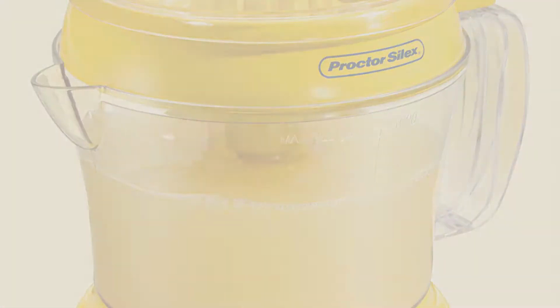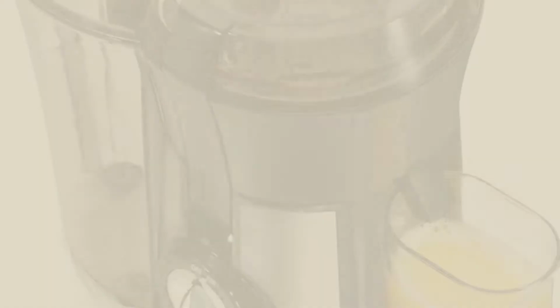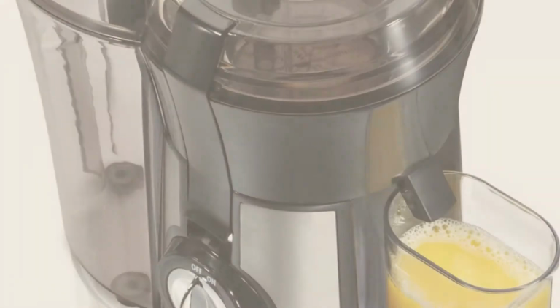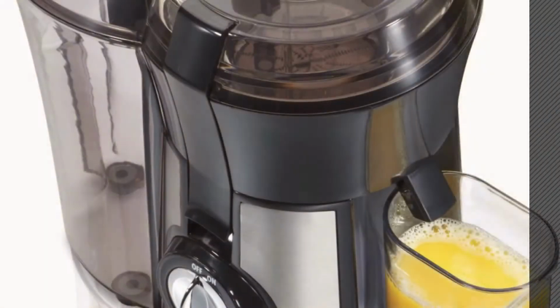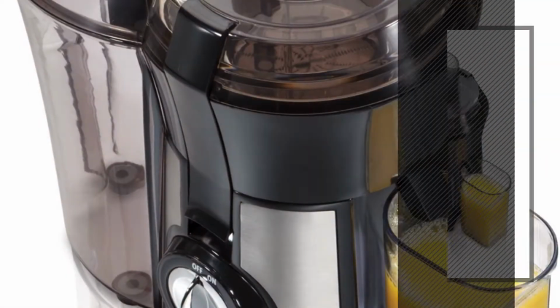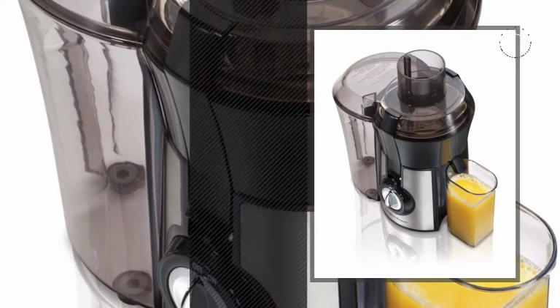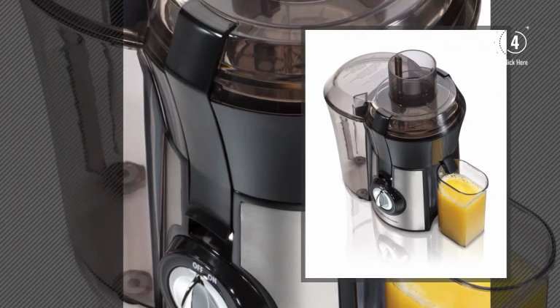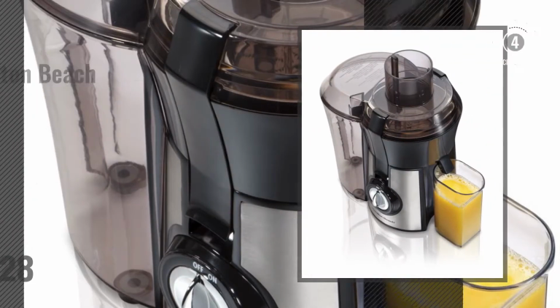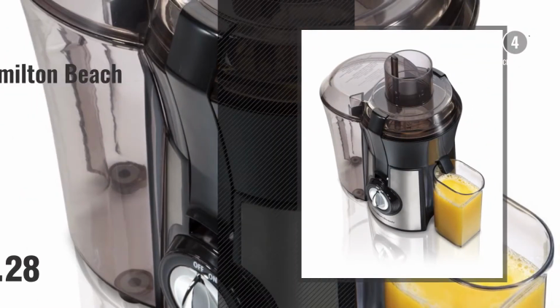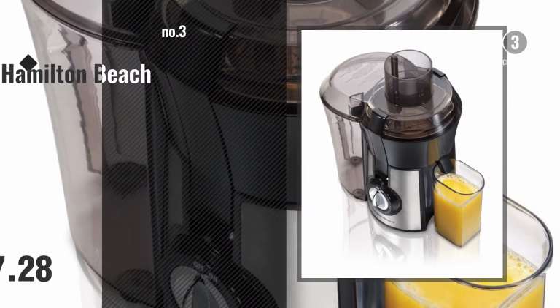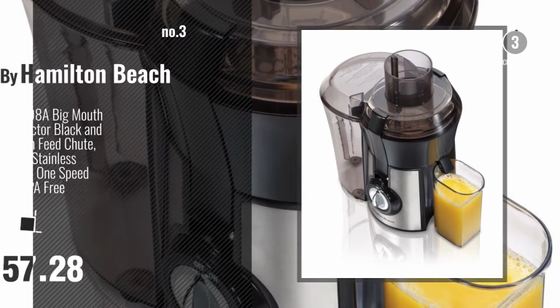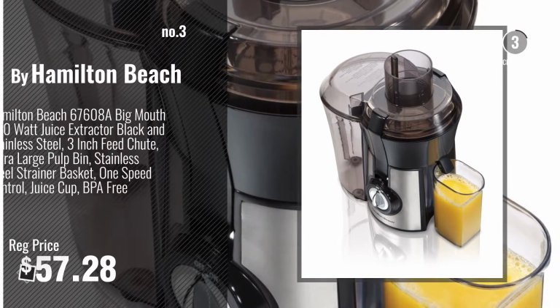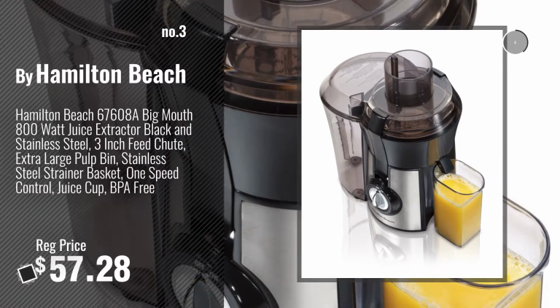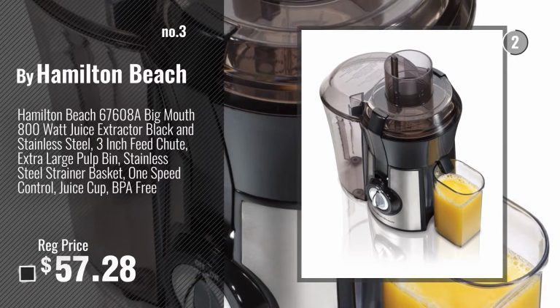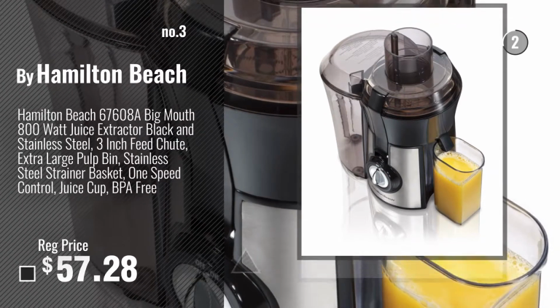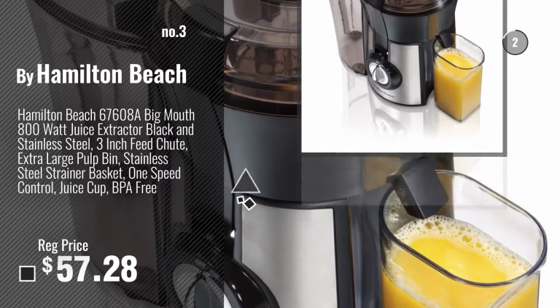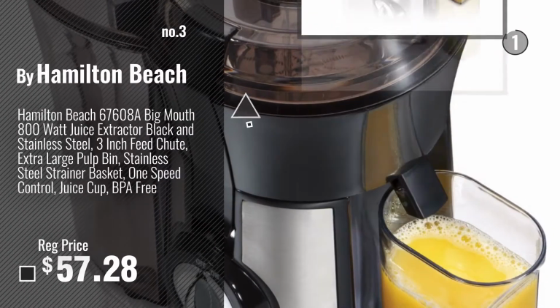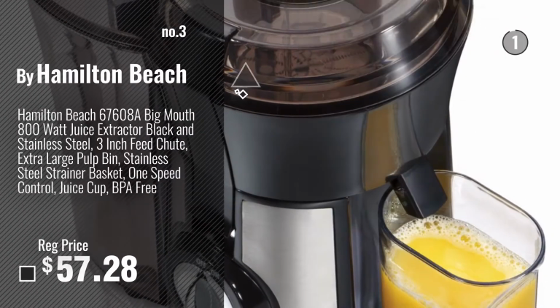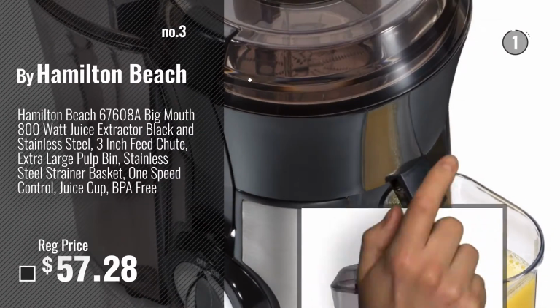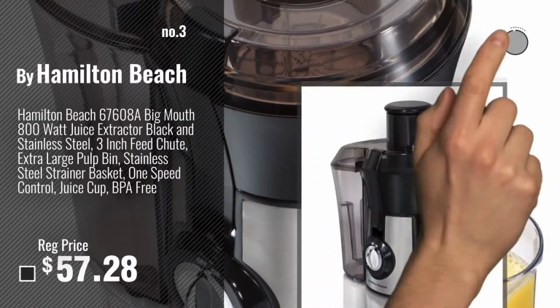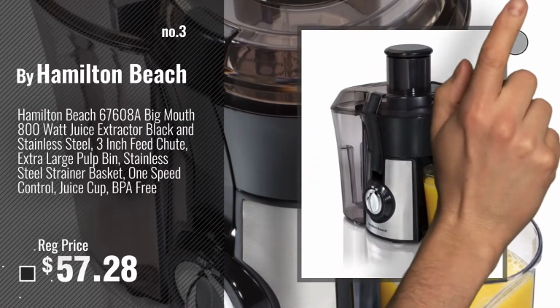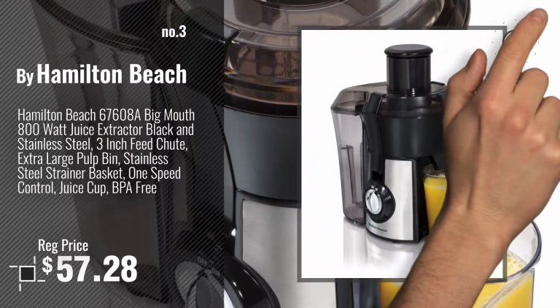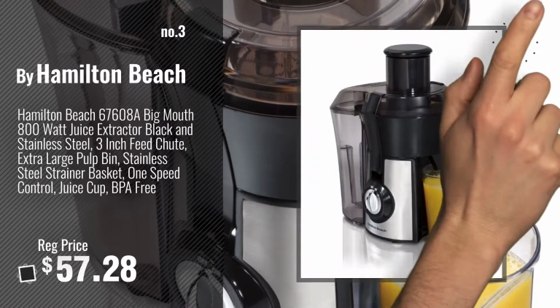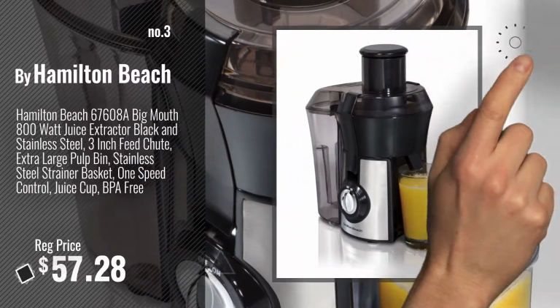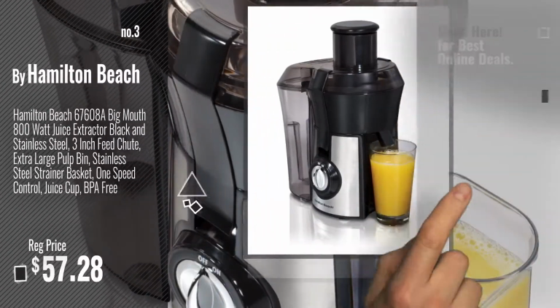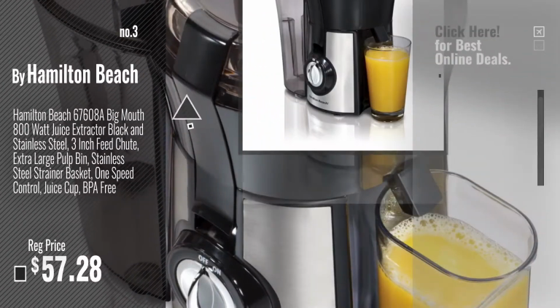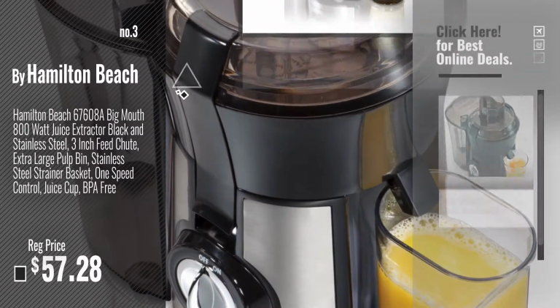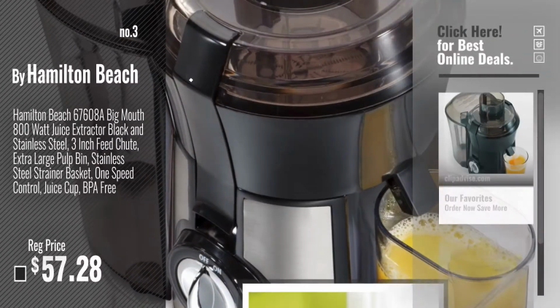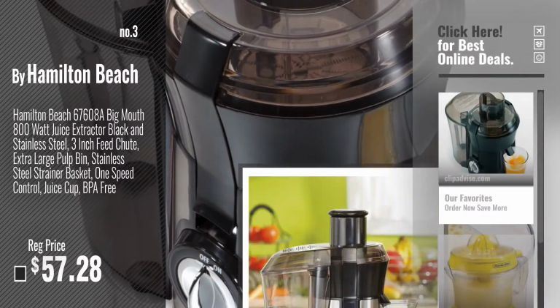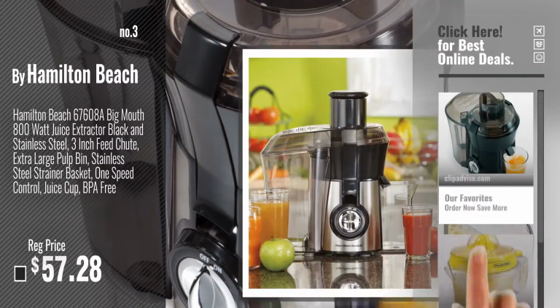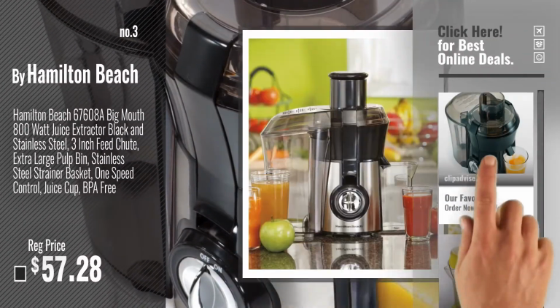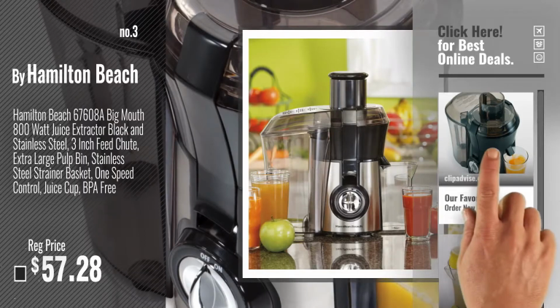Number 3, by Hamilton Beach. For more info about these great juicers, just click this circle now.